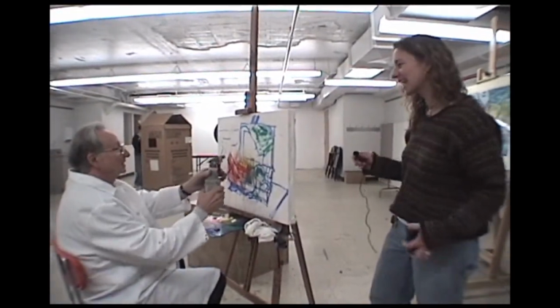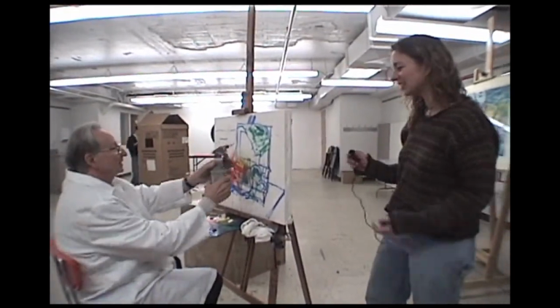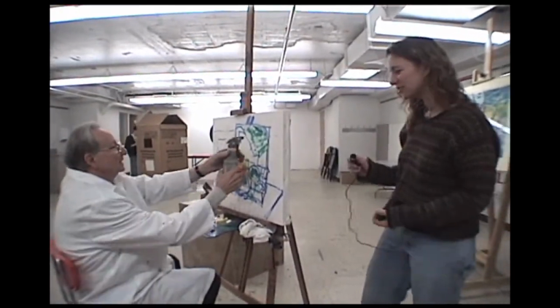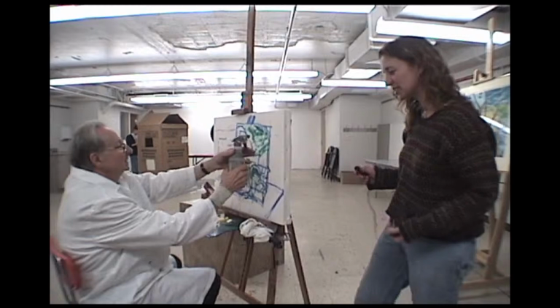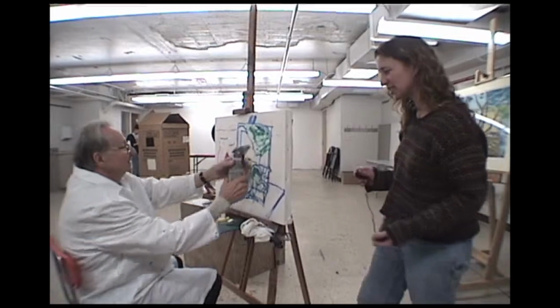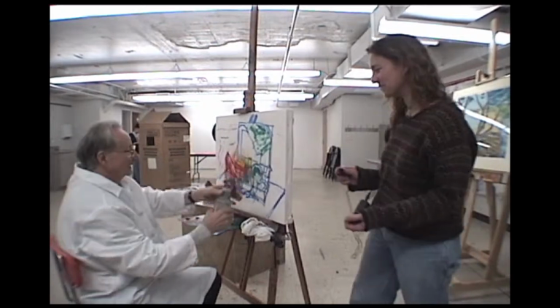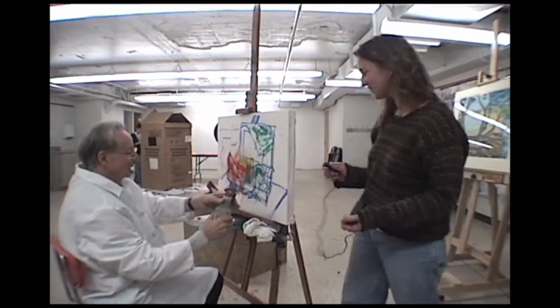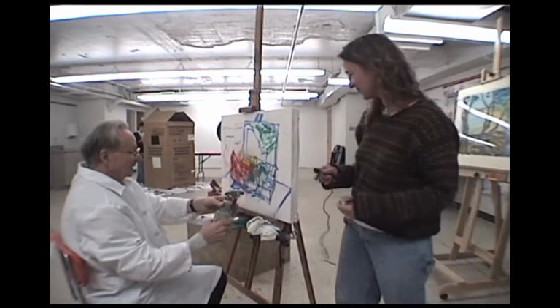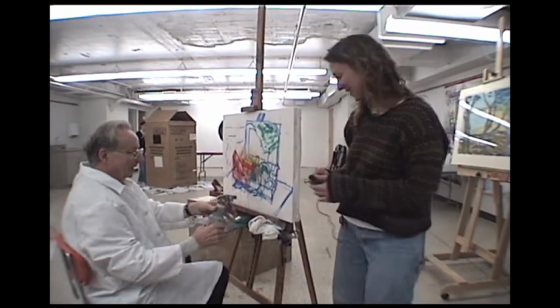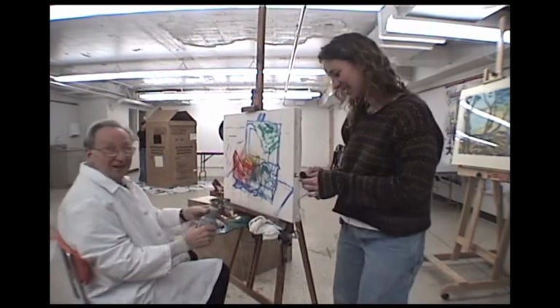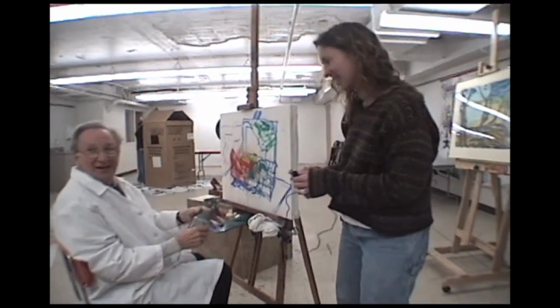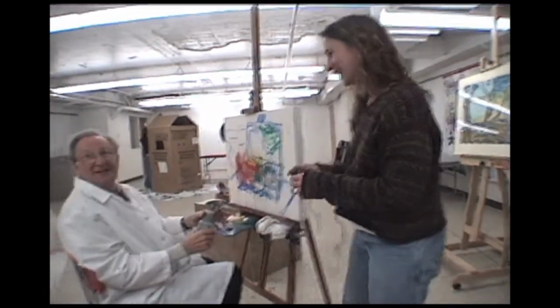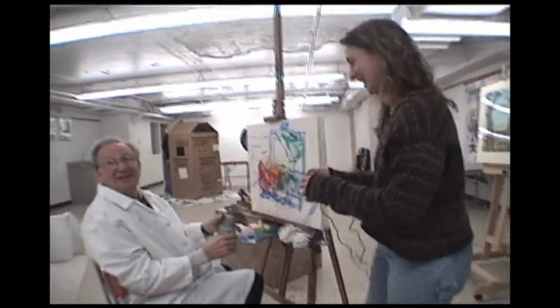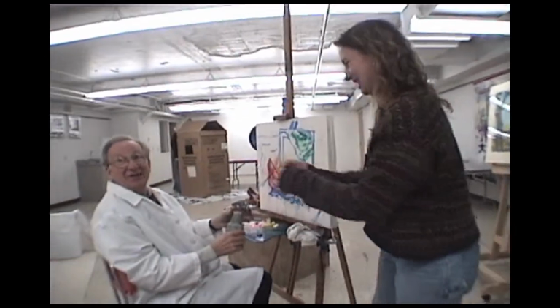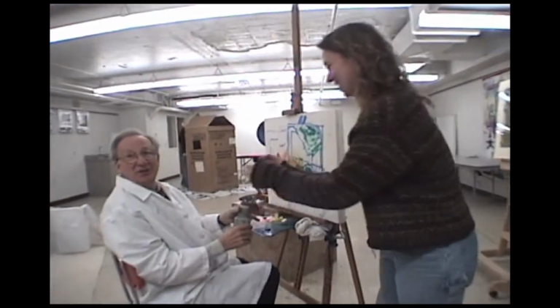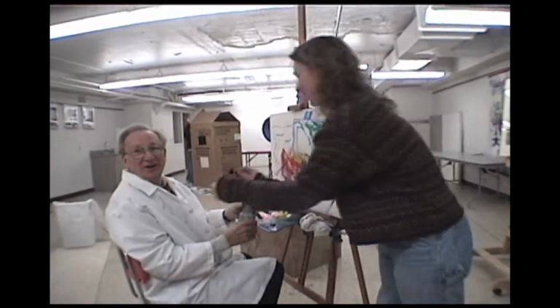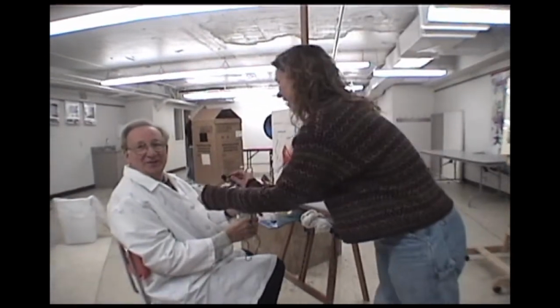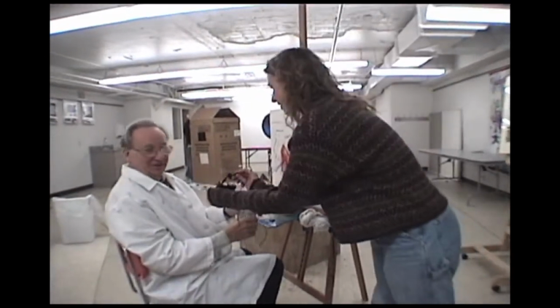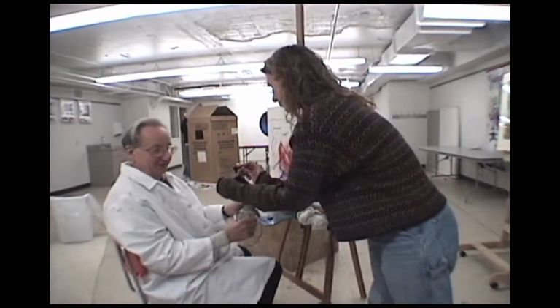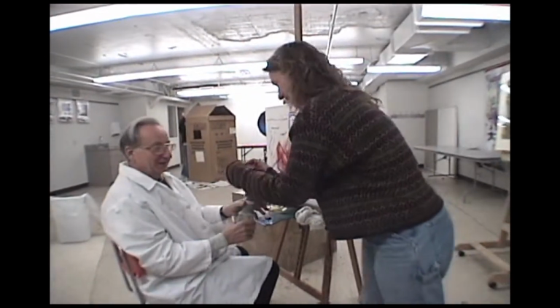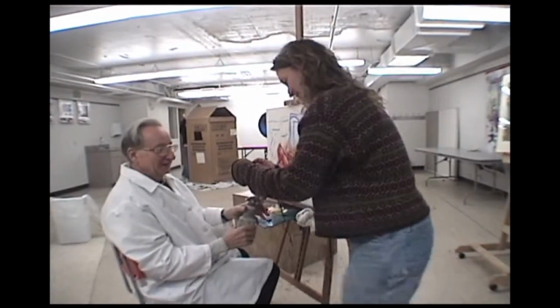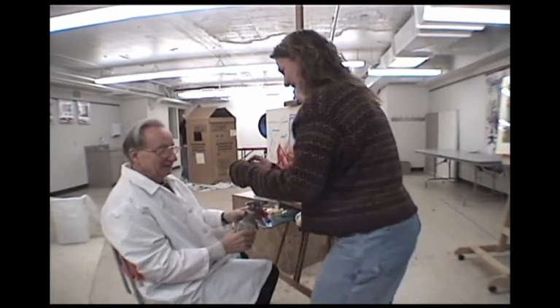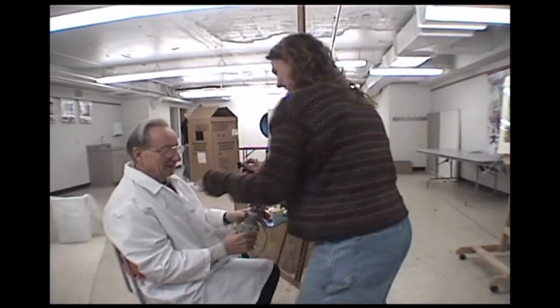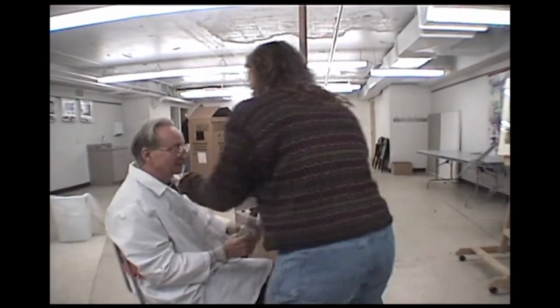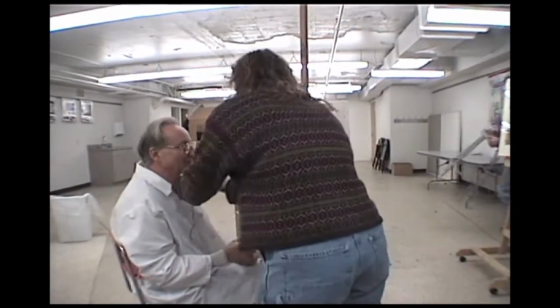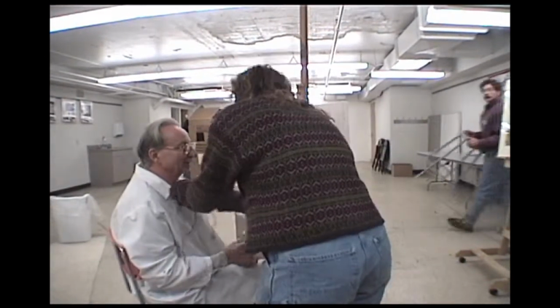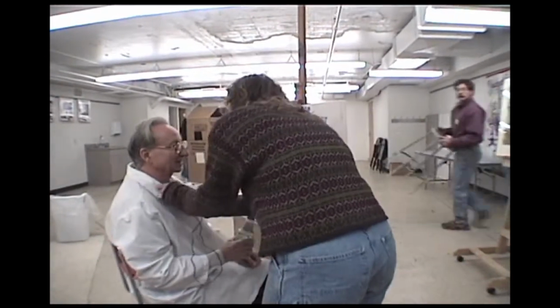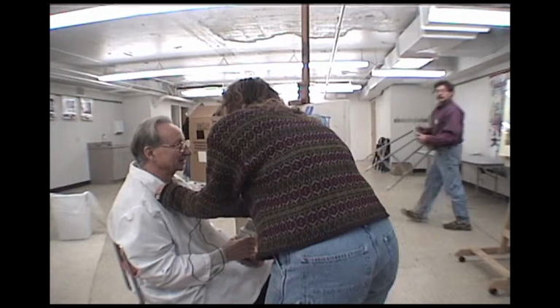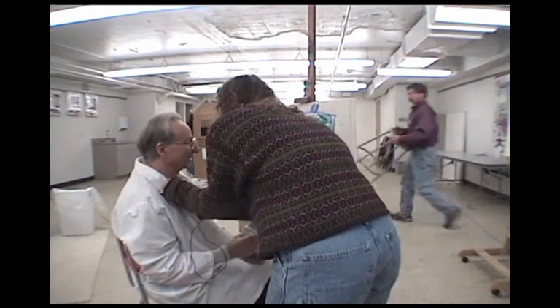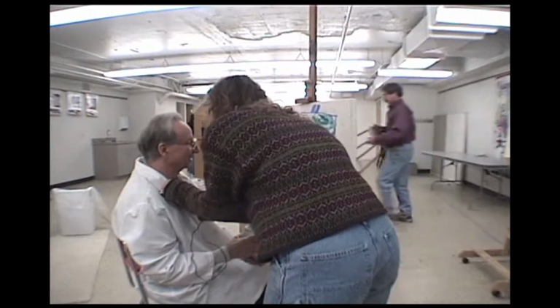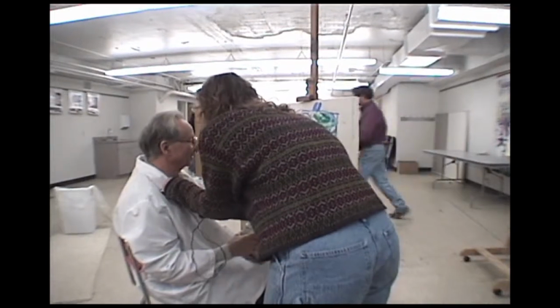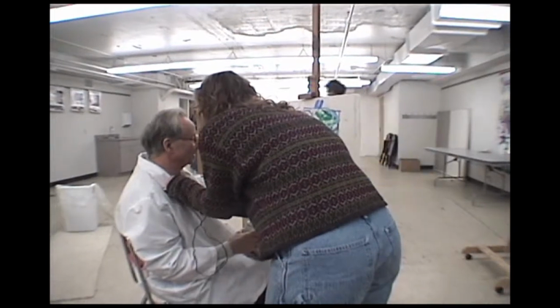Can I introduce you to Jim? Hi Jim, how are you? I'm going to do this real quick. Oh boy, I feel like a dentist.